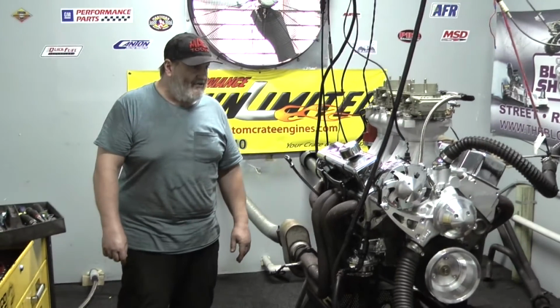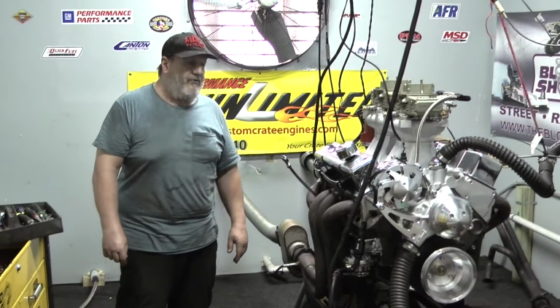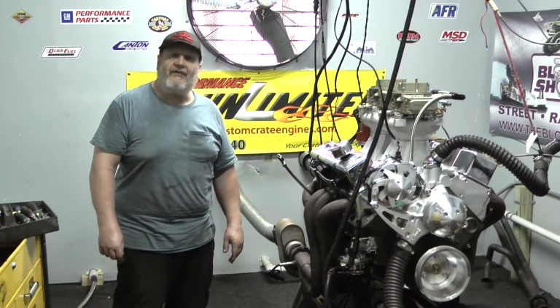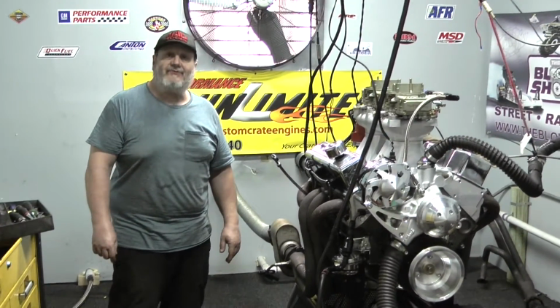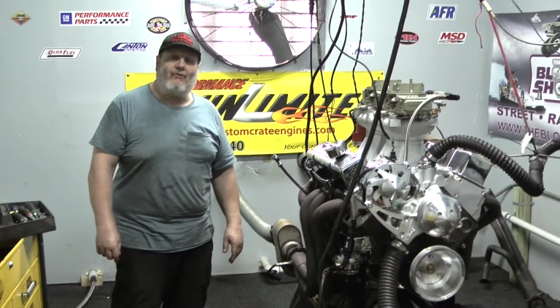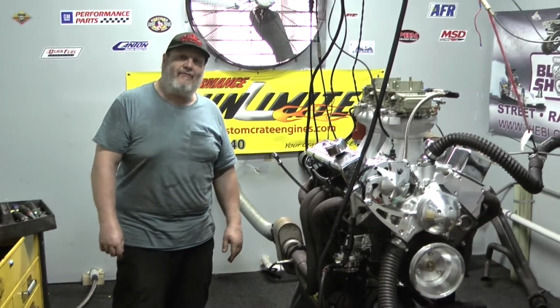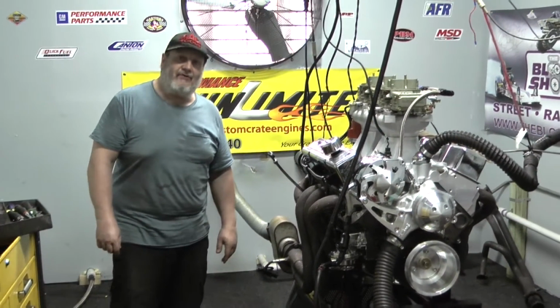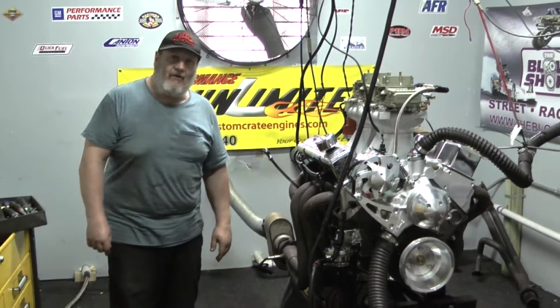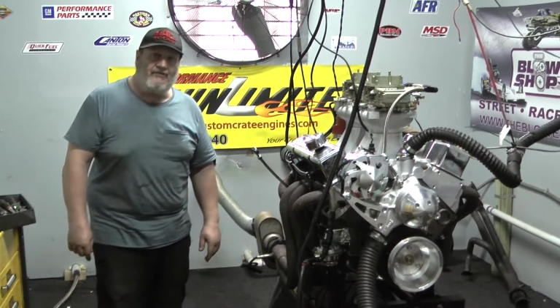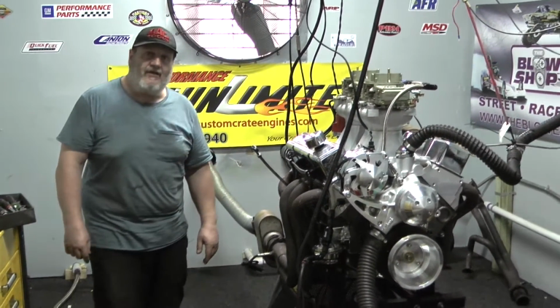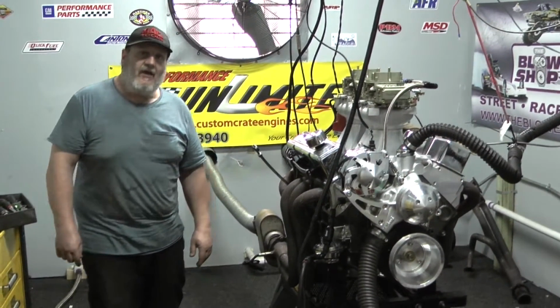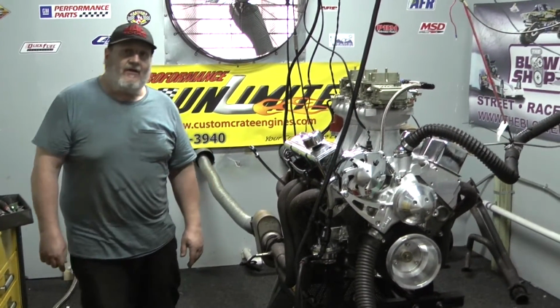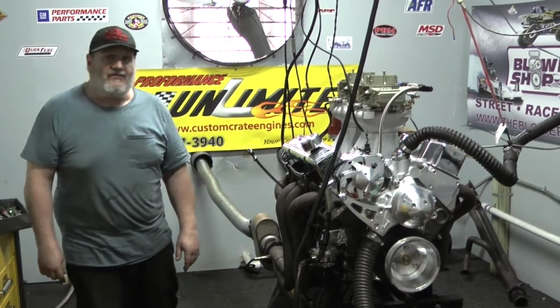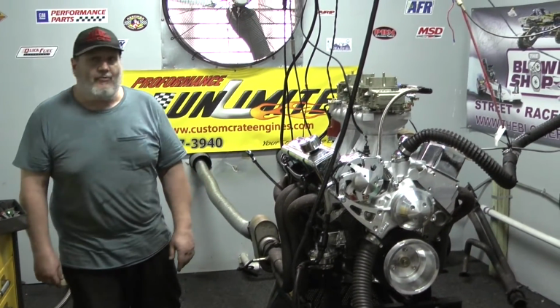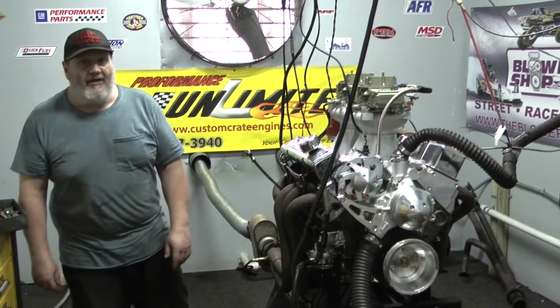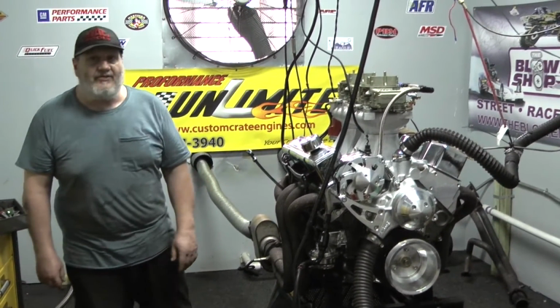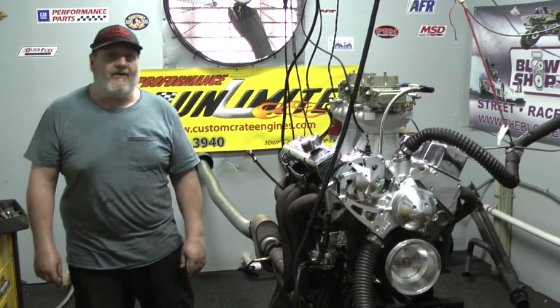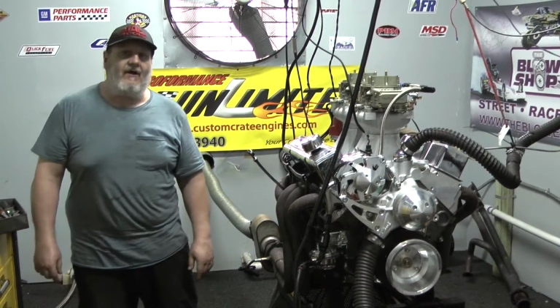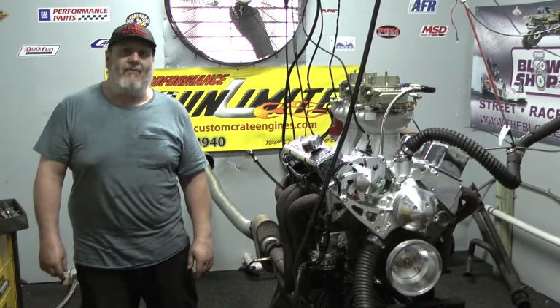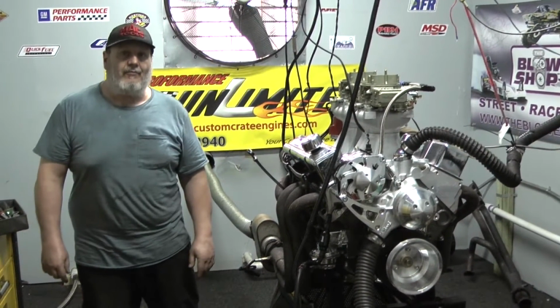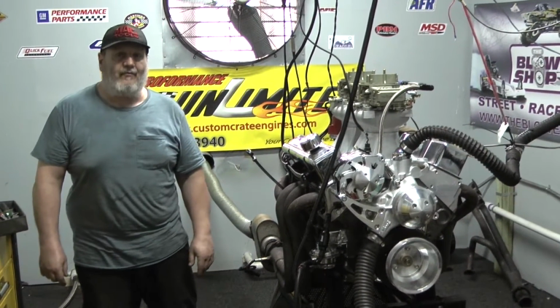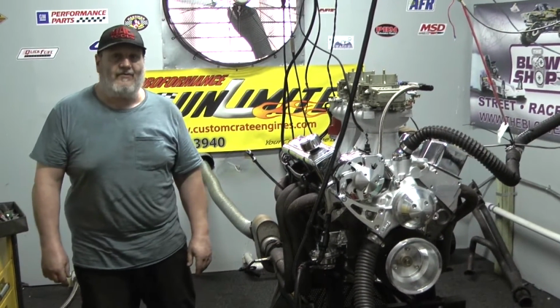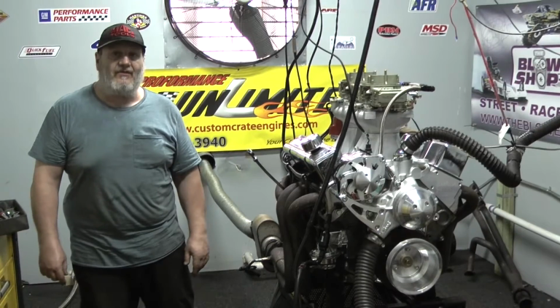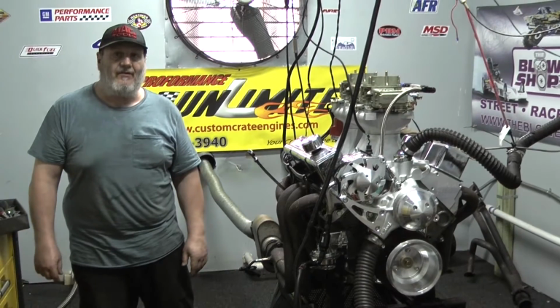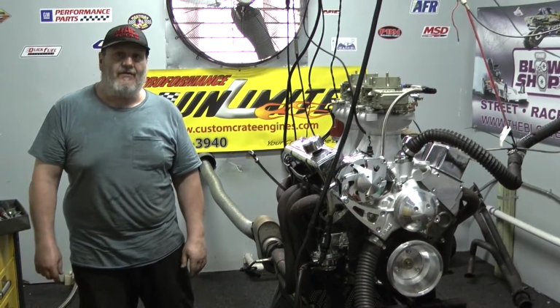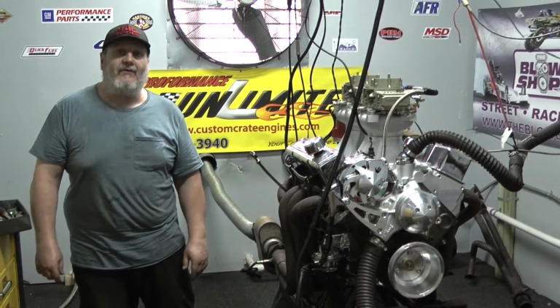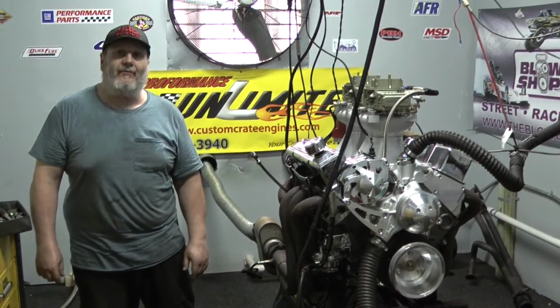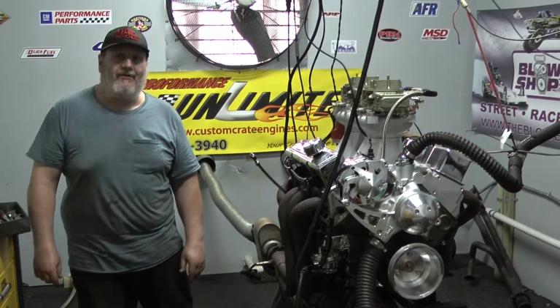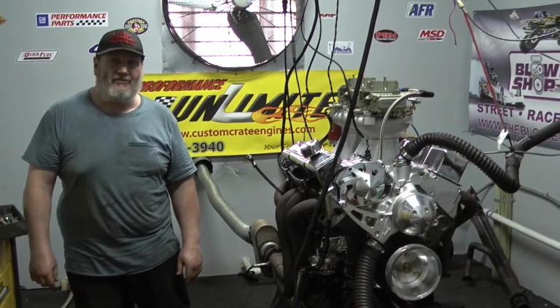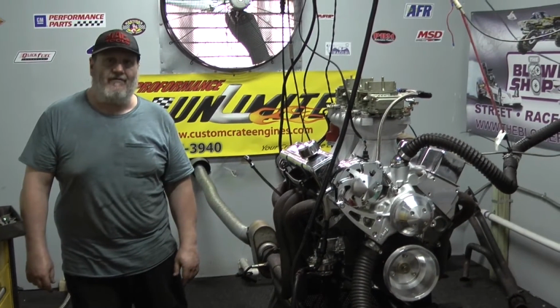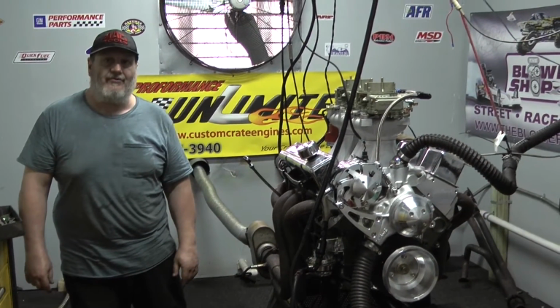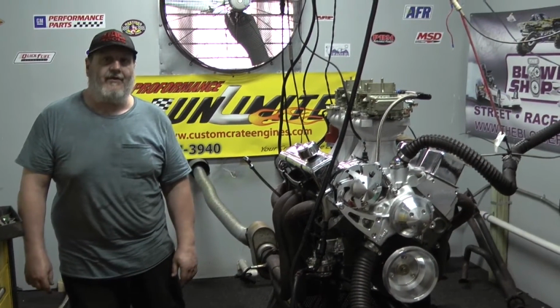So please give us a call. Visit our website, customcranengines.com by Performance Unlimited. Thank you for your attention. Have a good day.